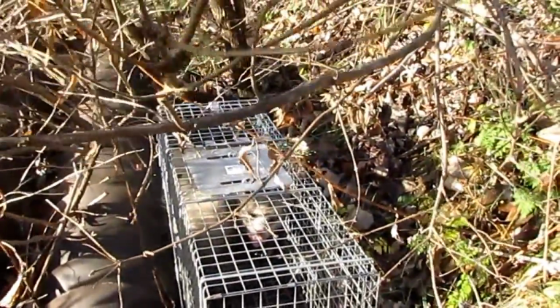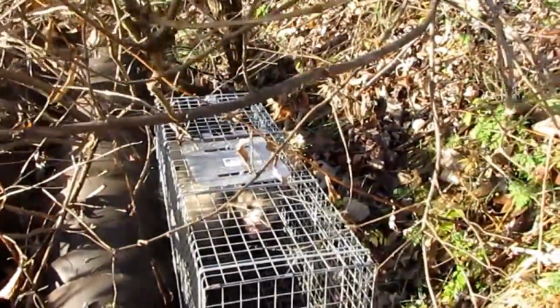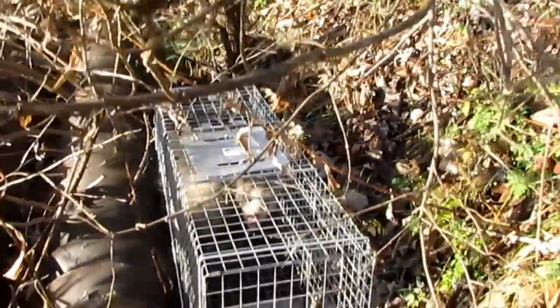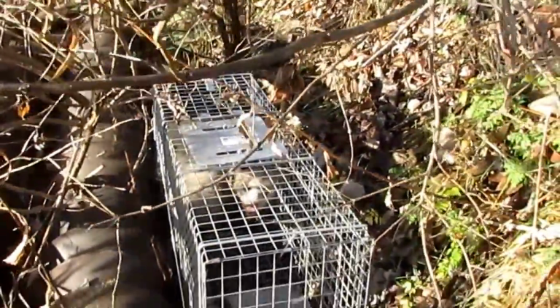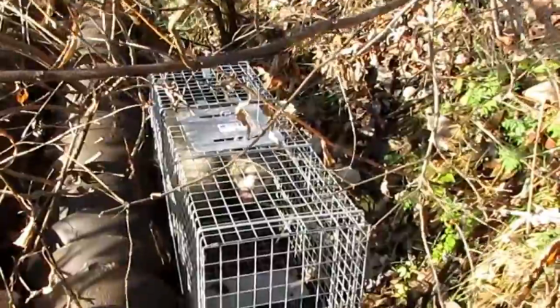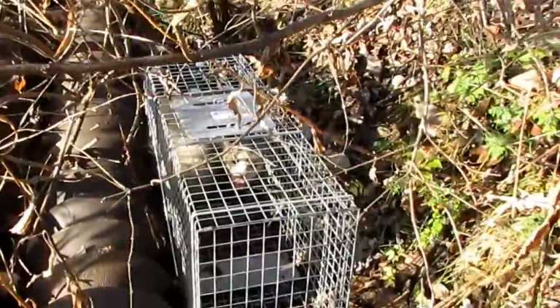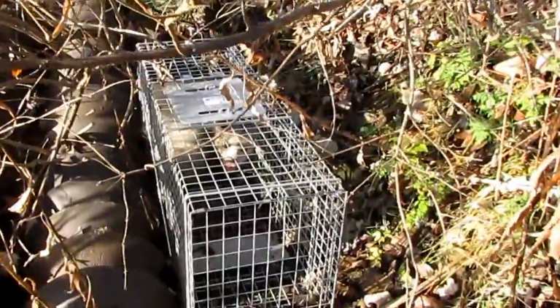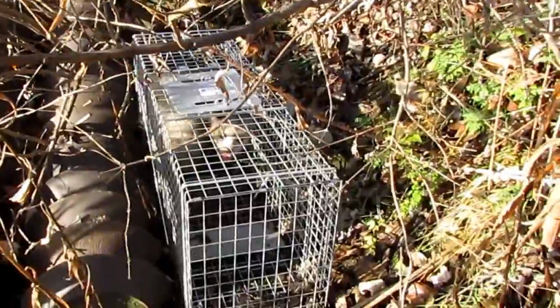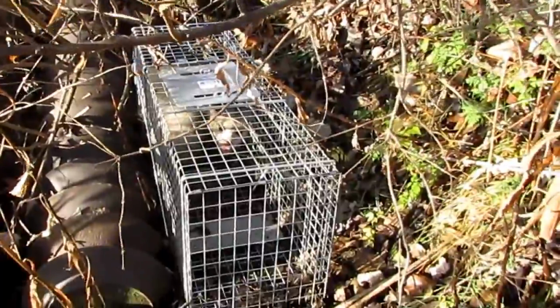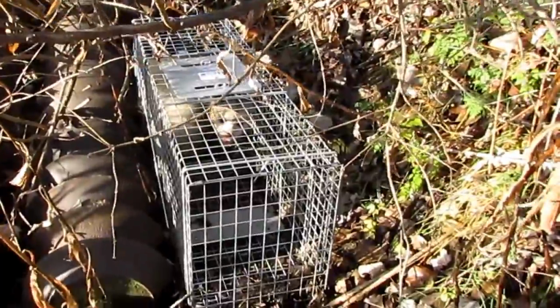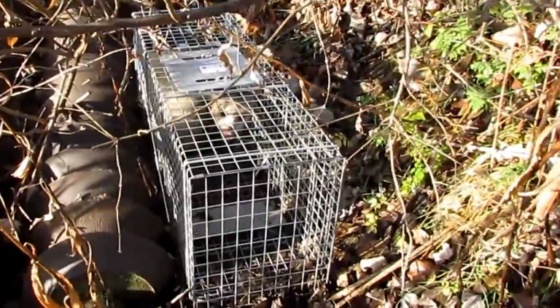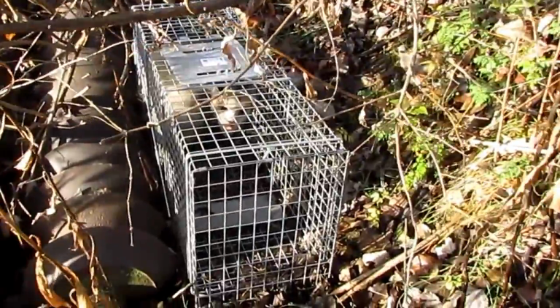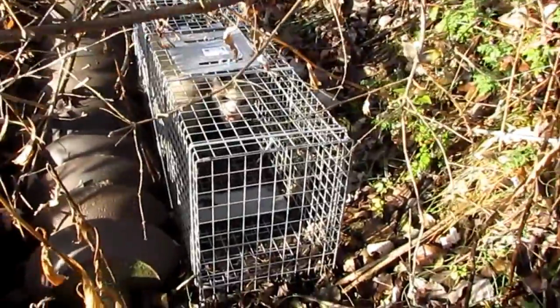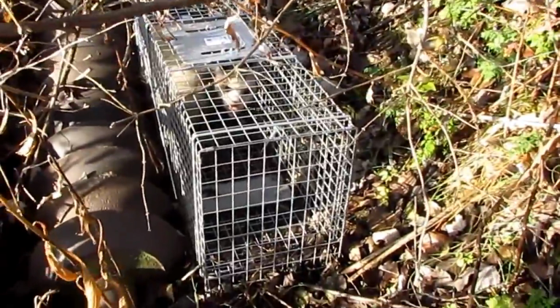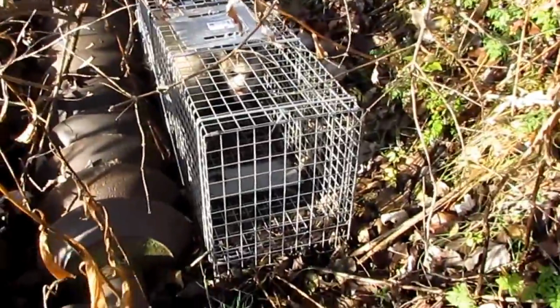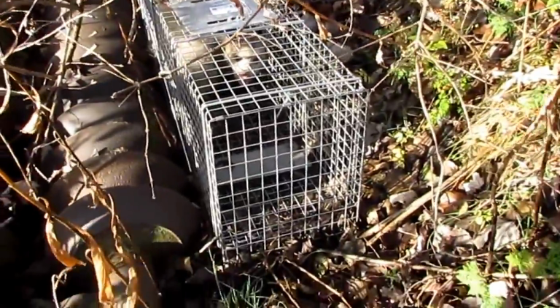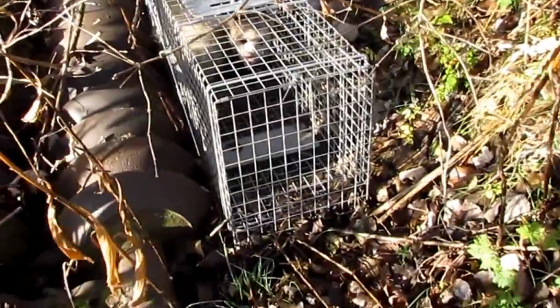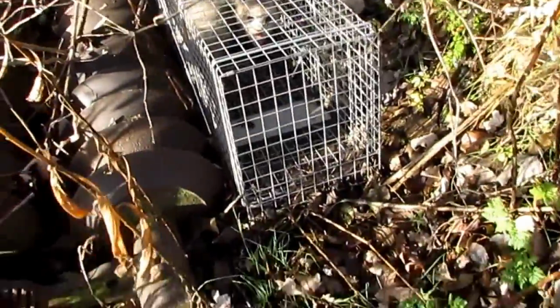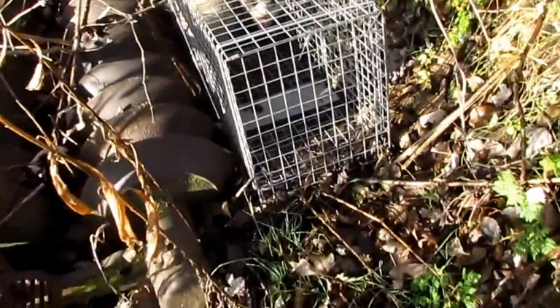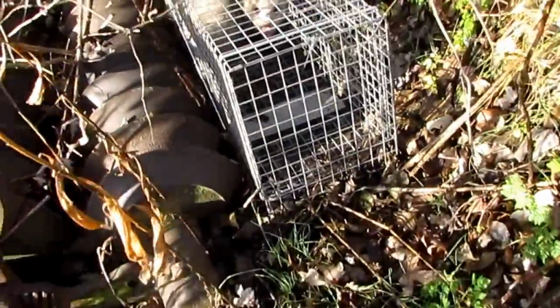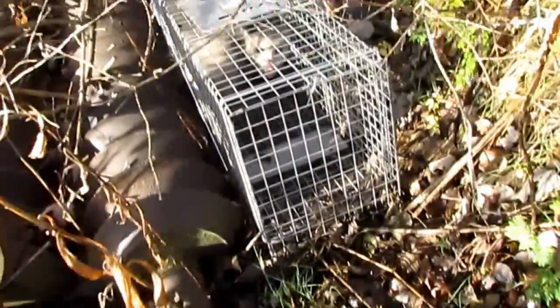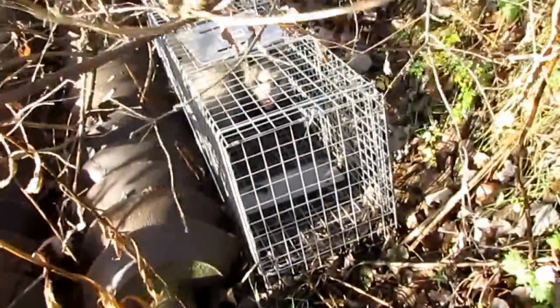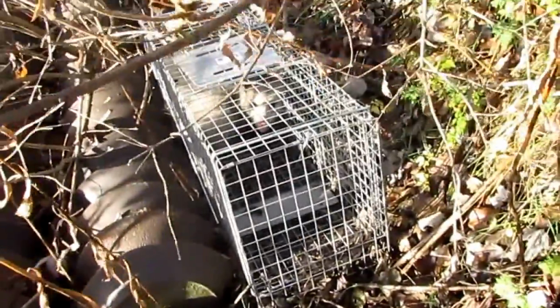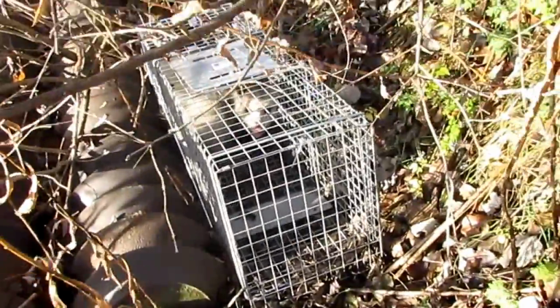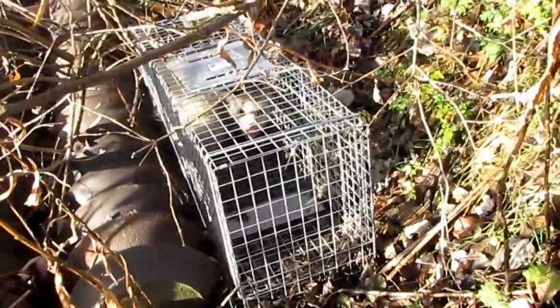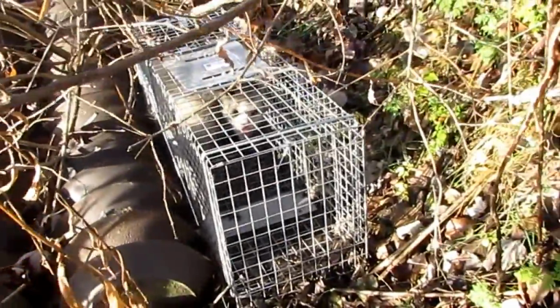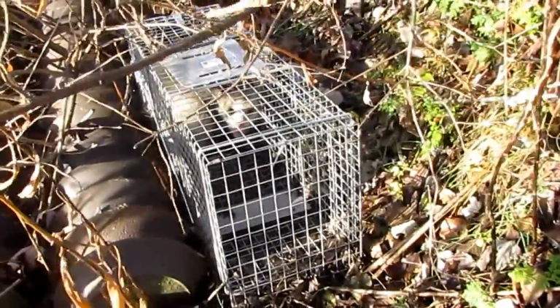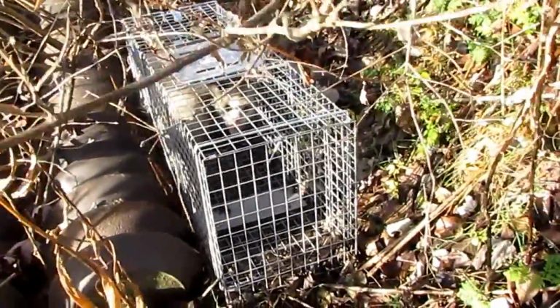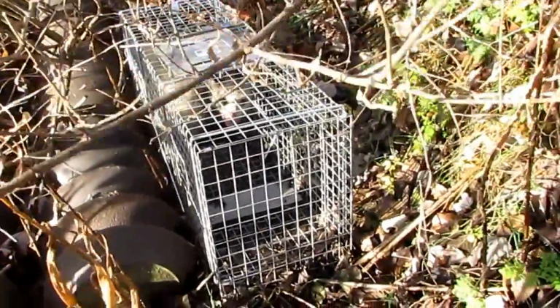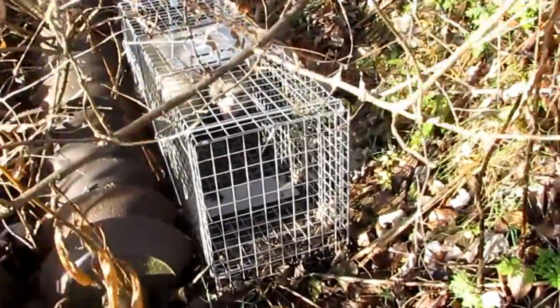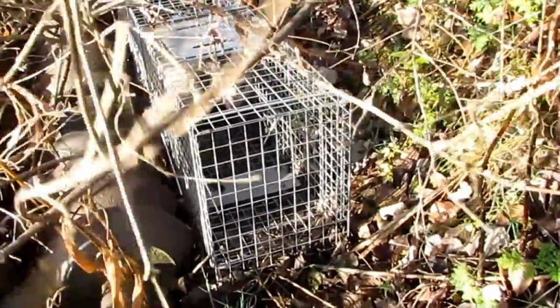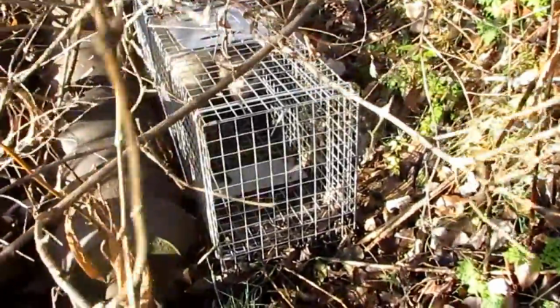It's about a medium-sized possum, which will get you about two, three bucks for fur.